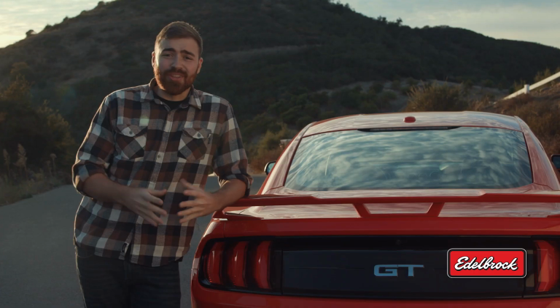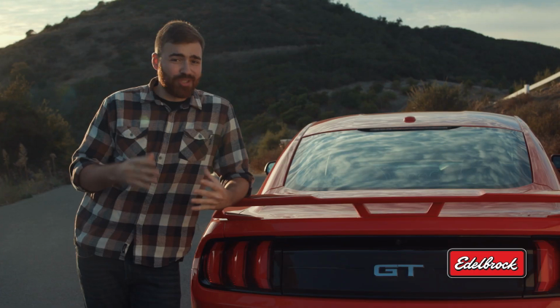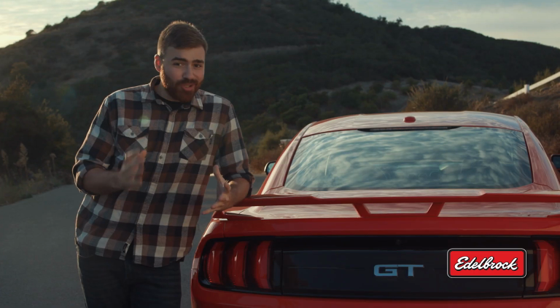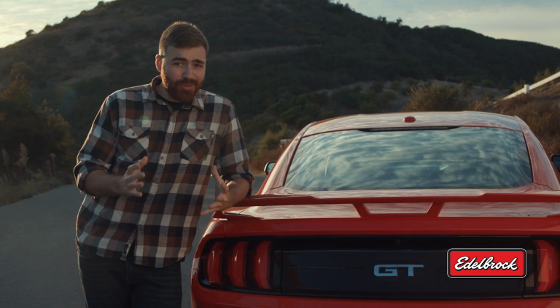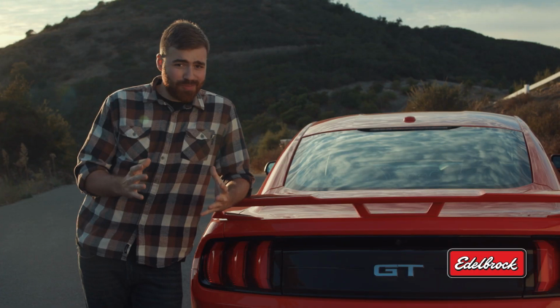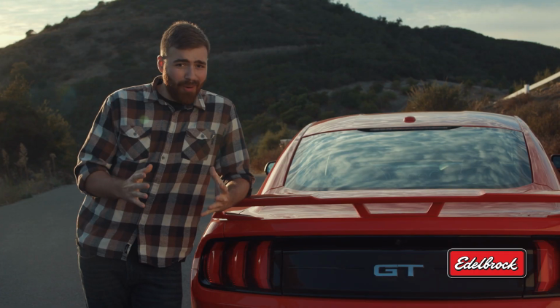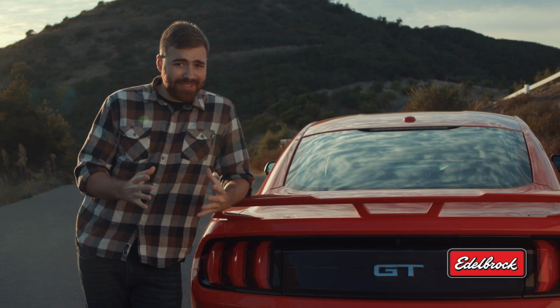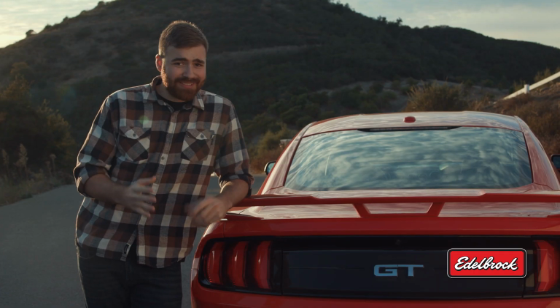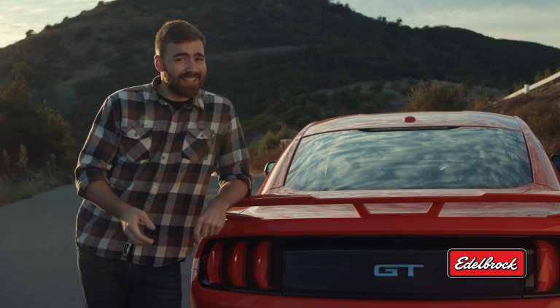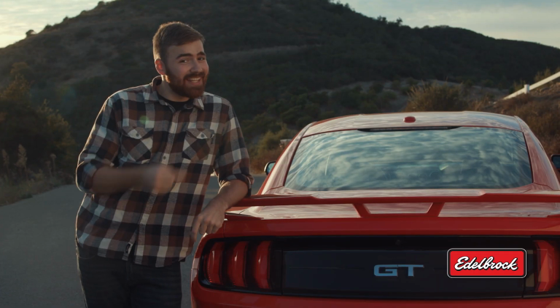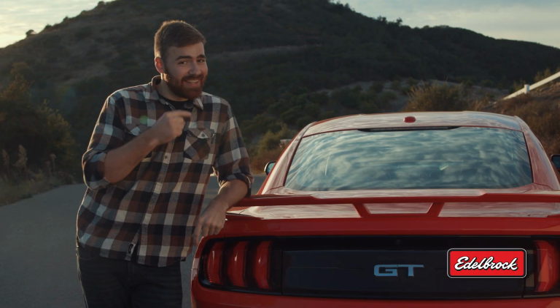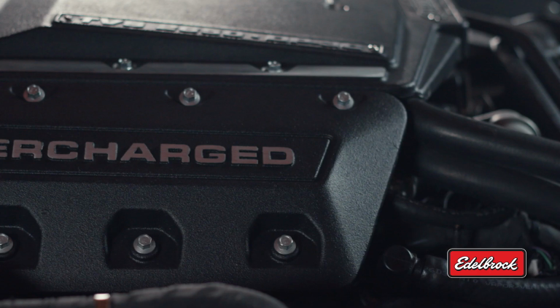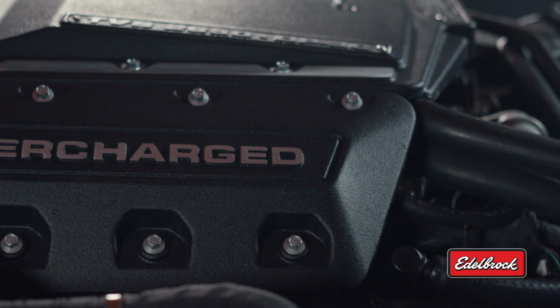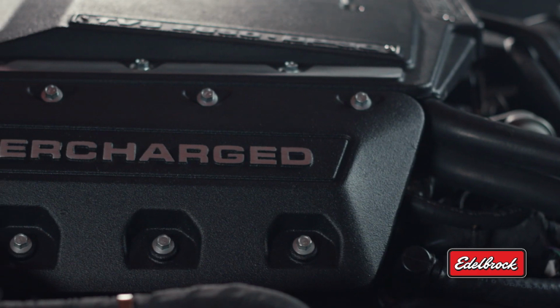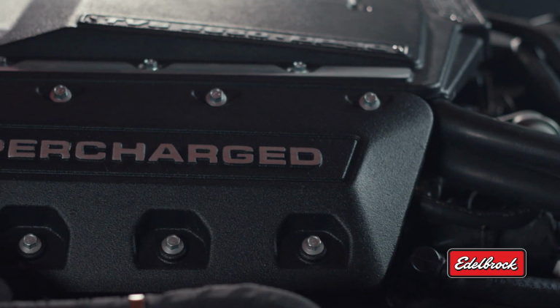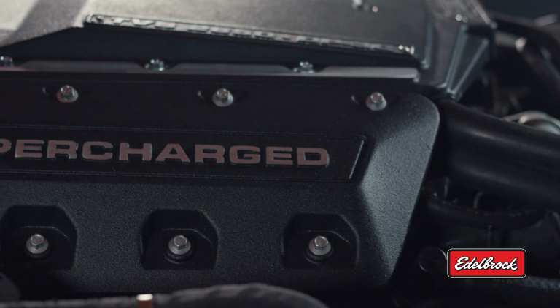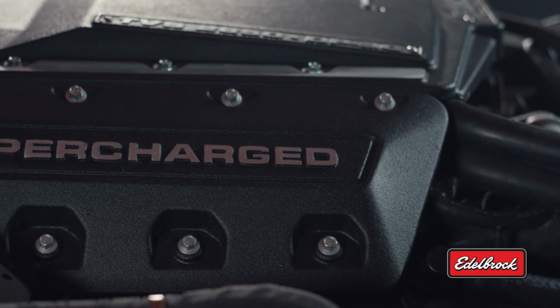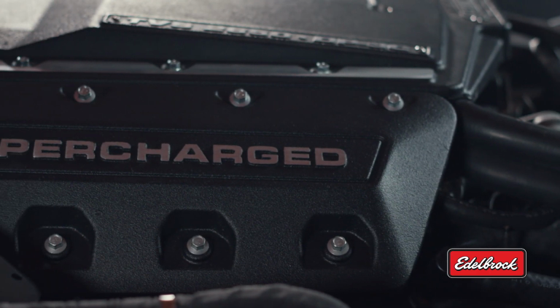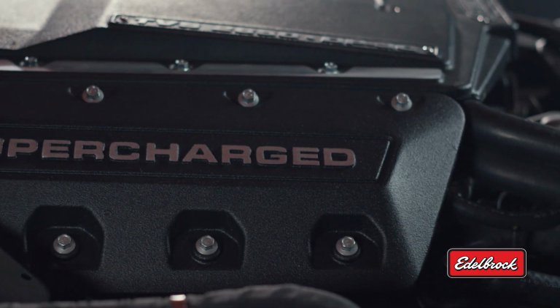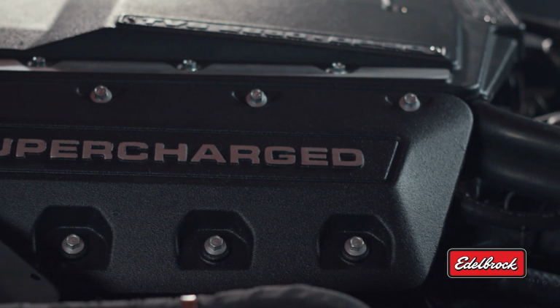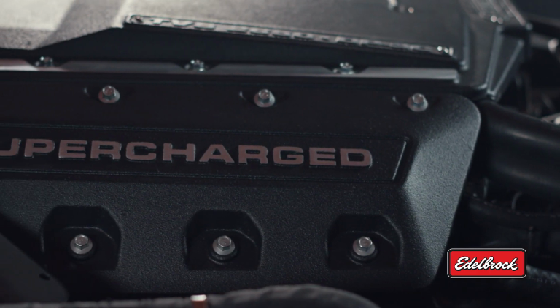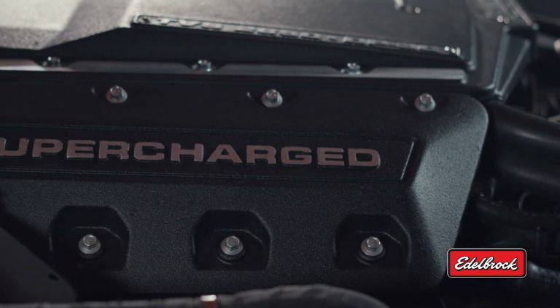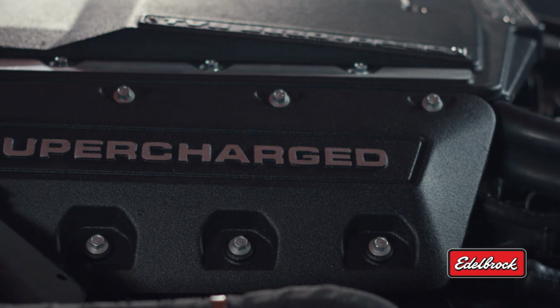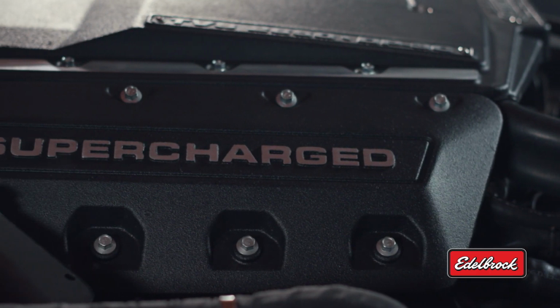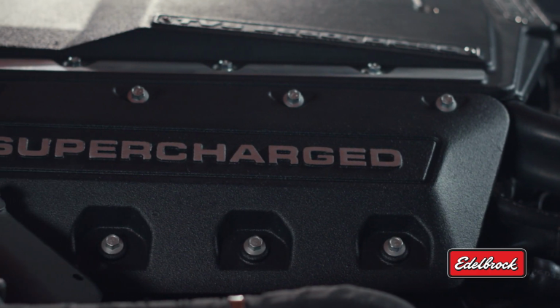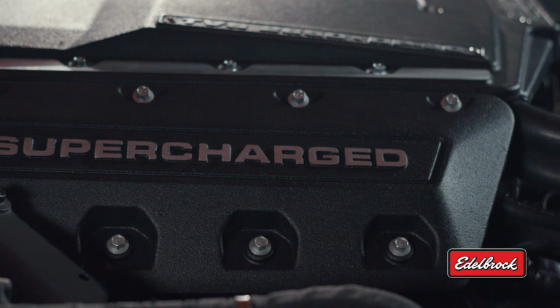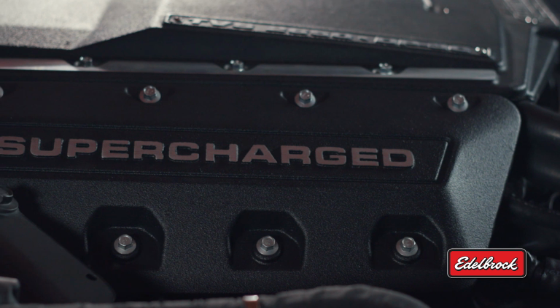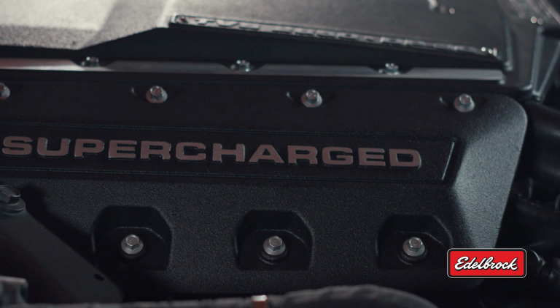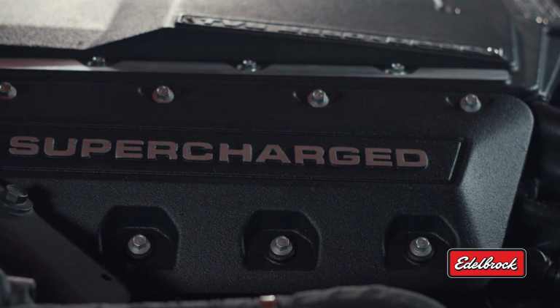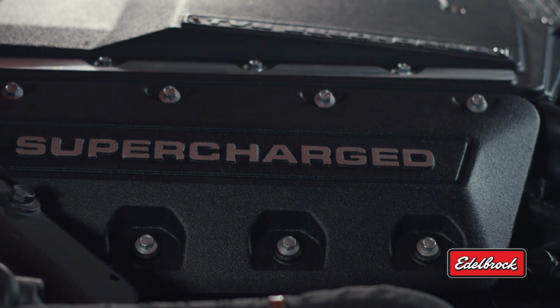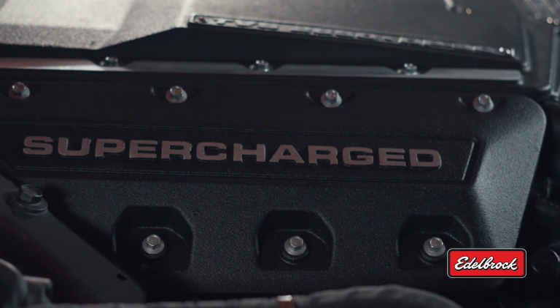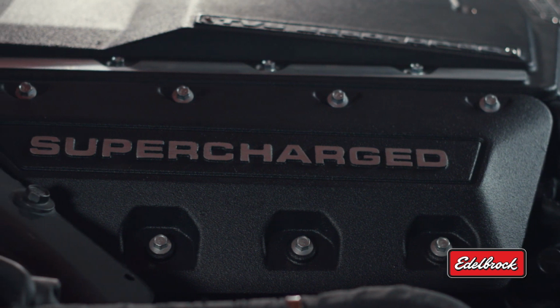Another huge bonus is that these supercharger systems are 50-state emissions legal.